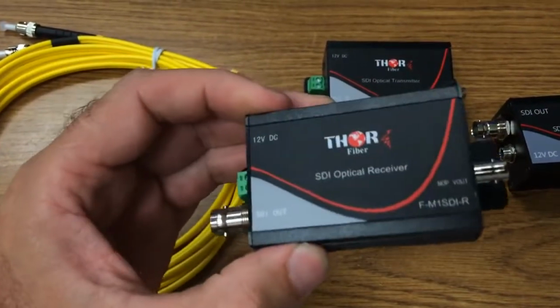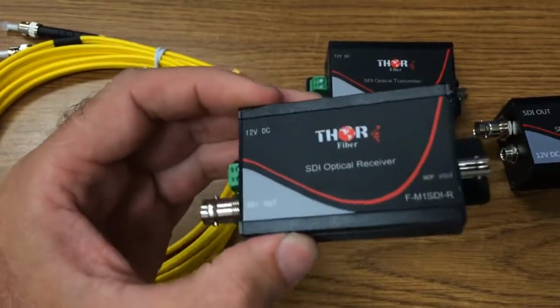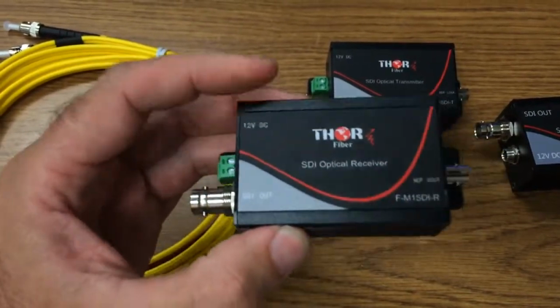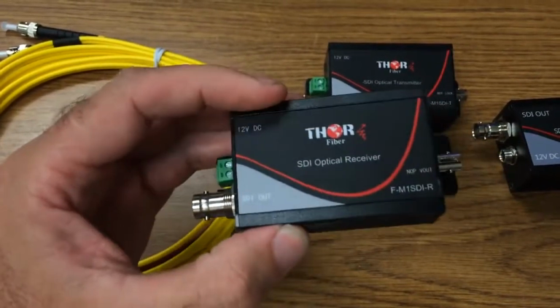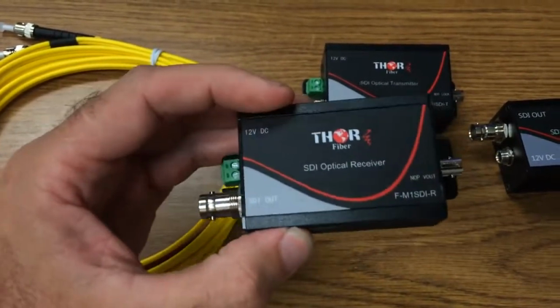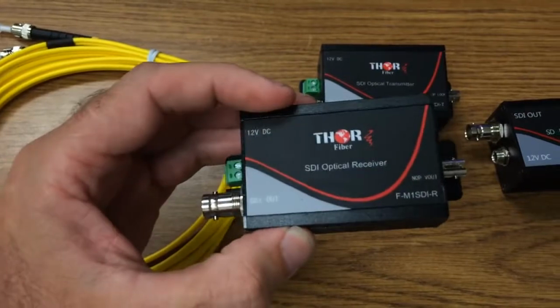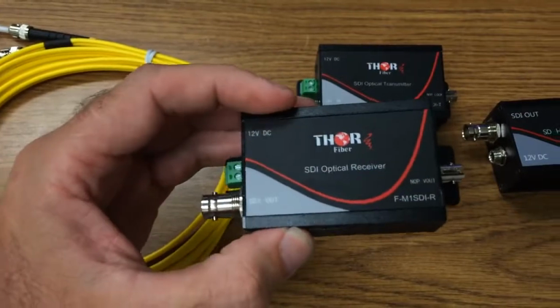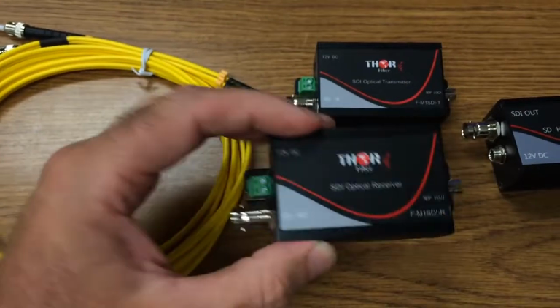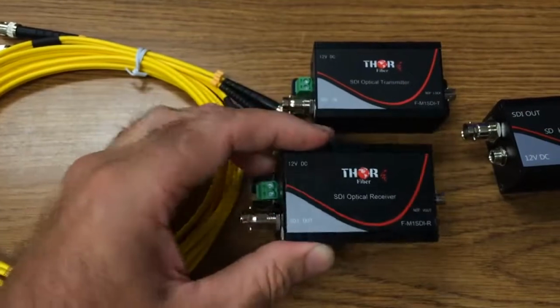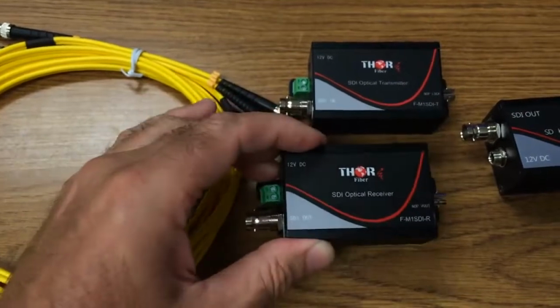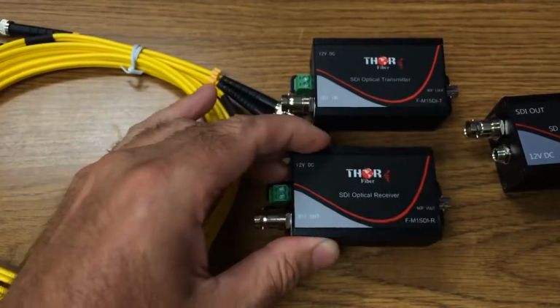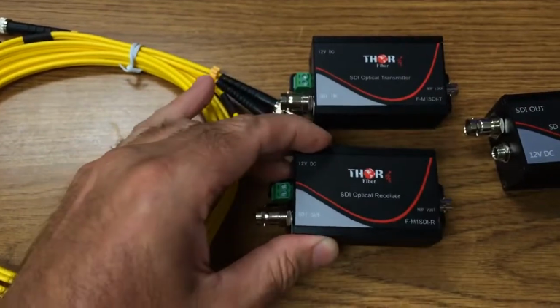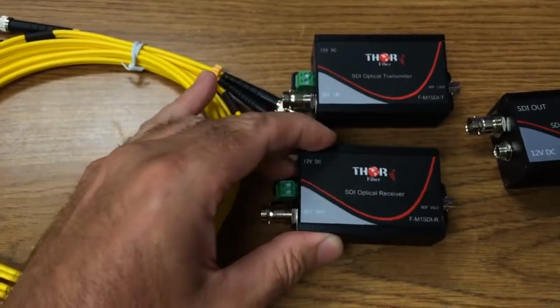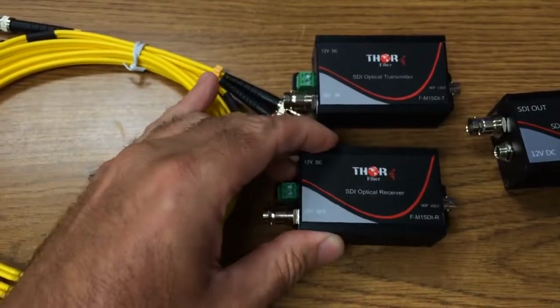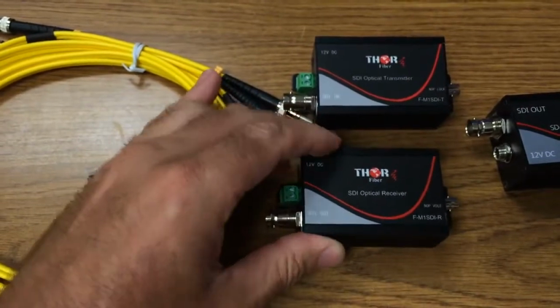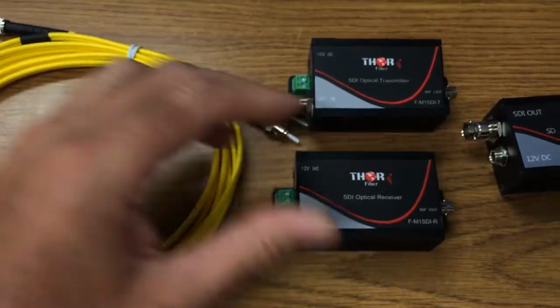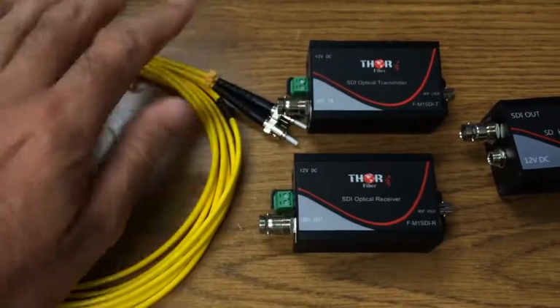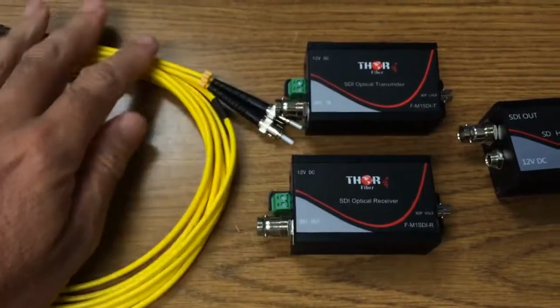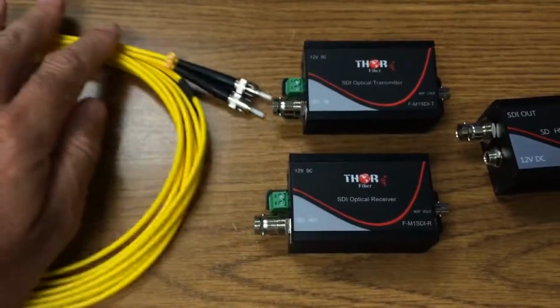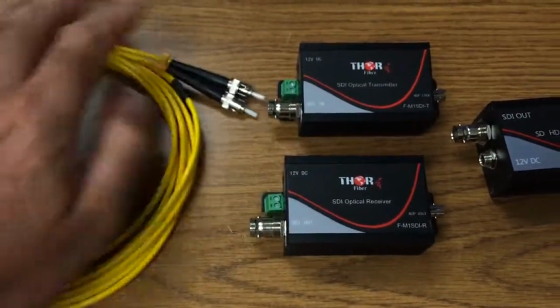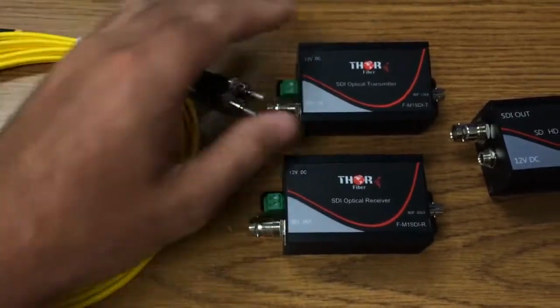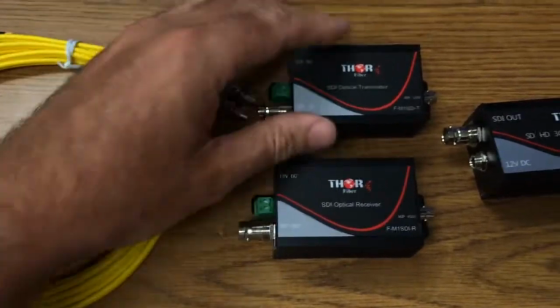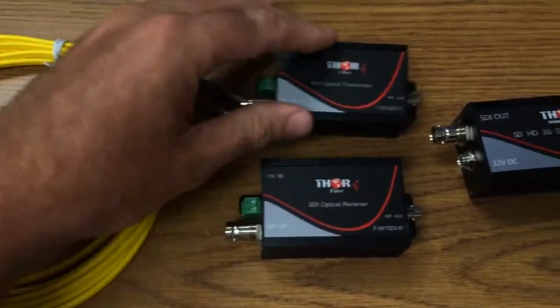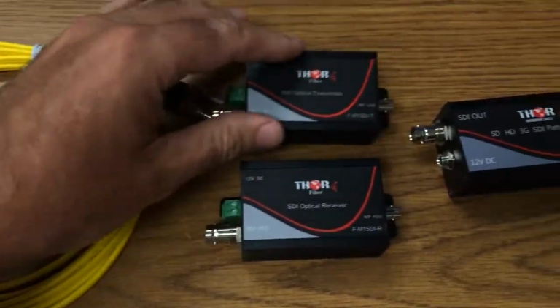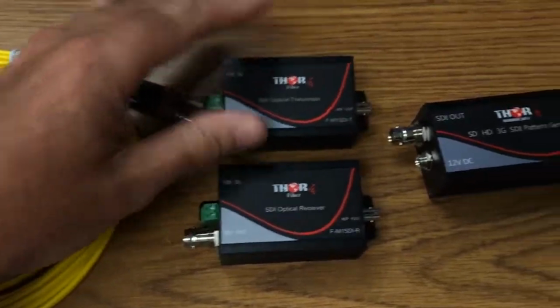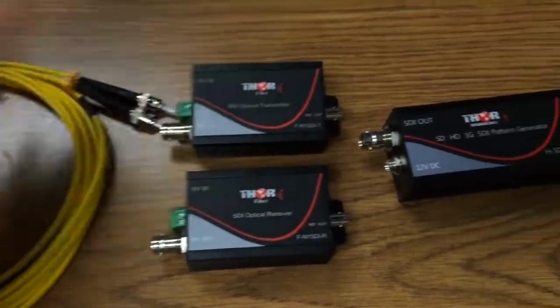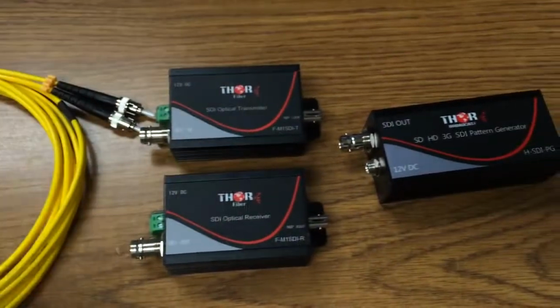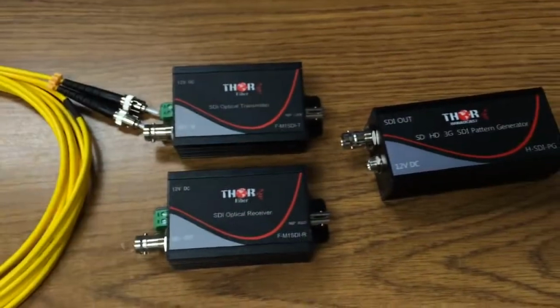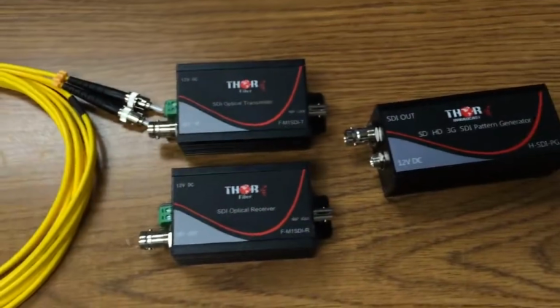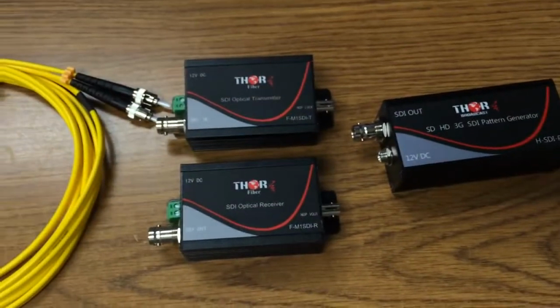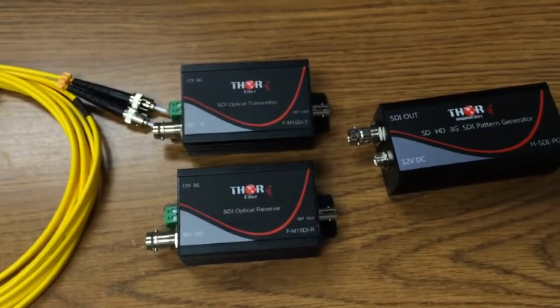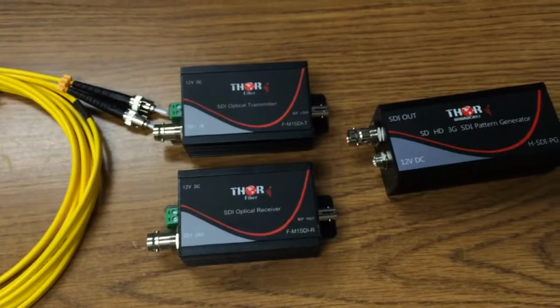350 bucks for the transmitter-receiver kit. Good value. Thank you.